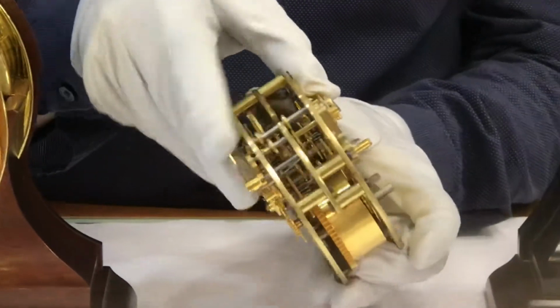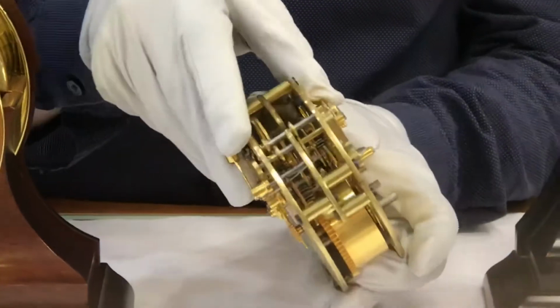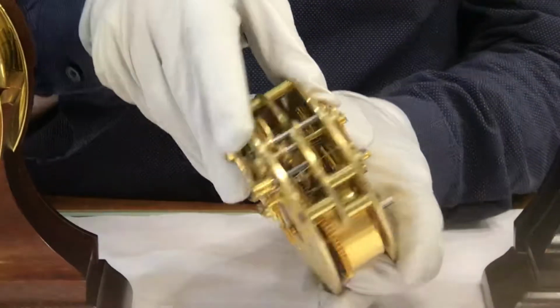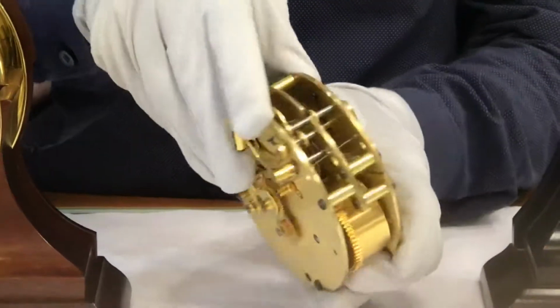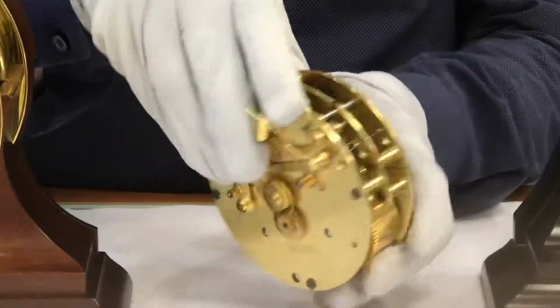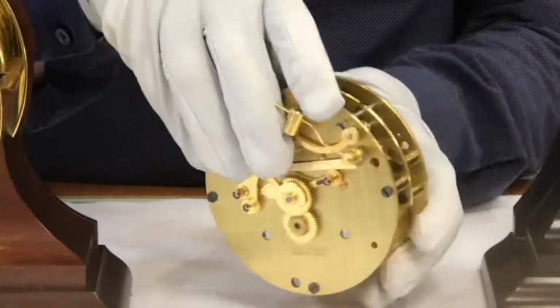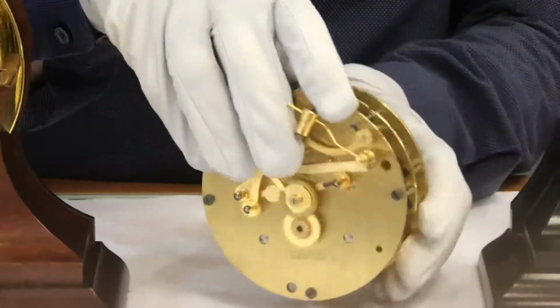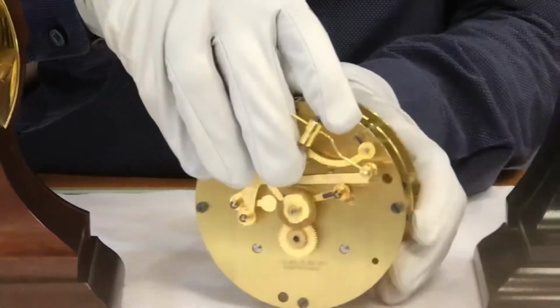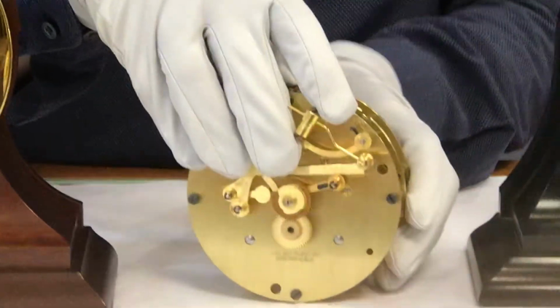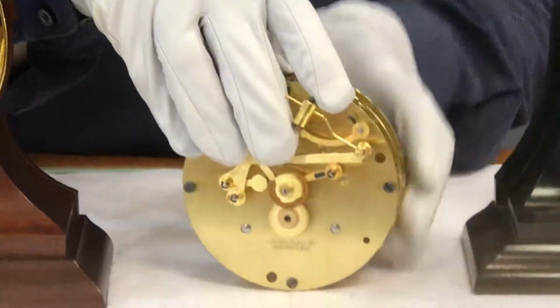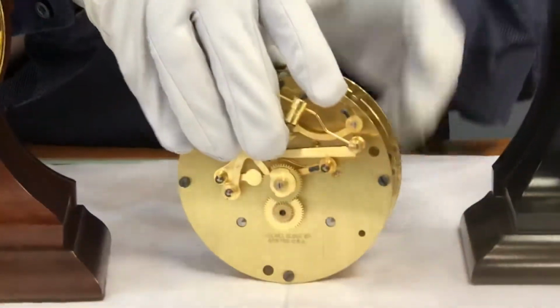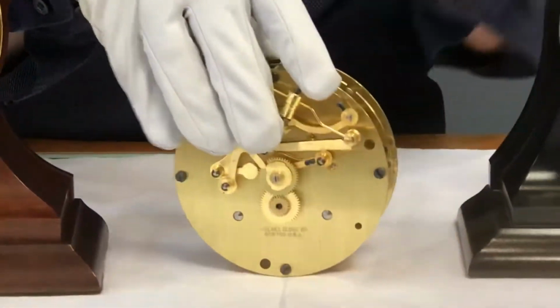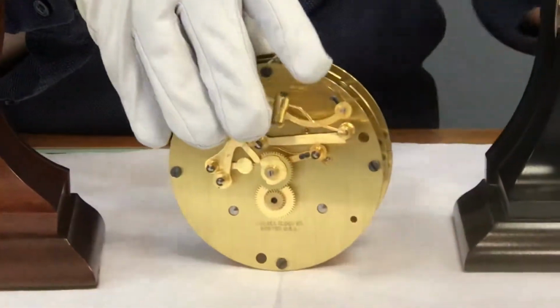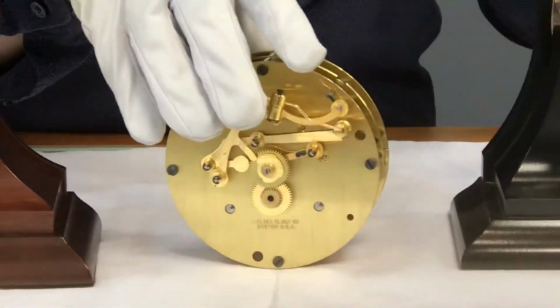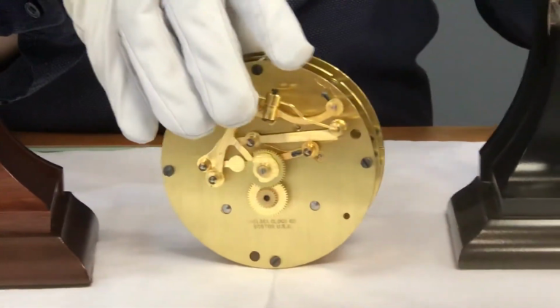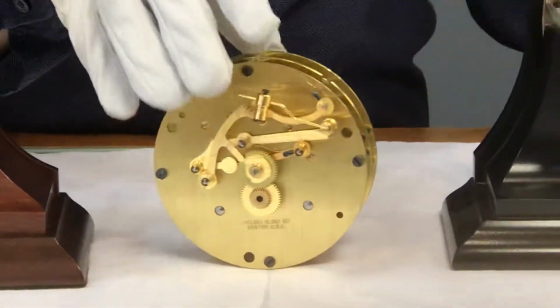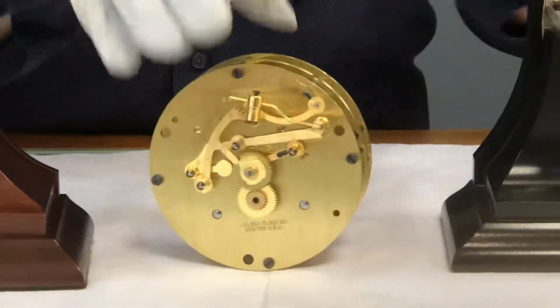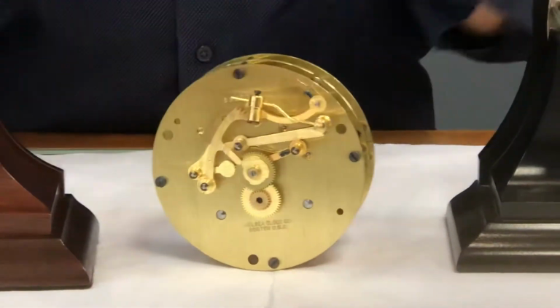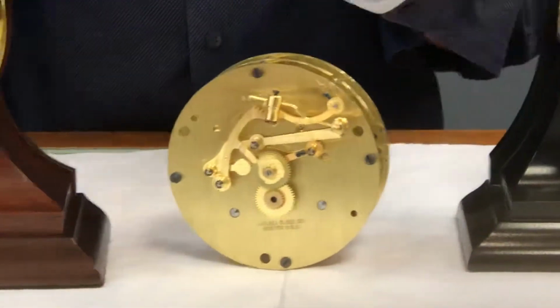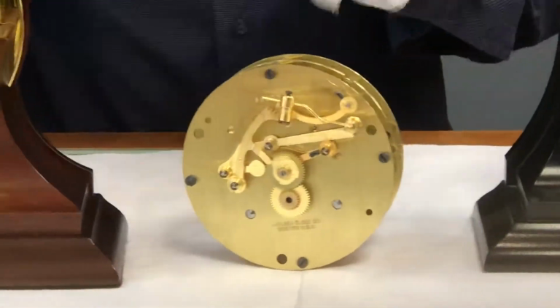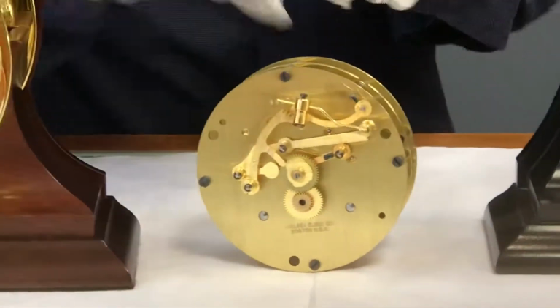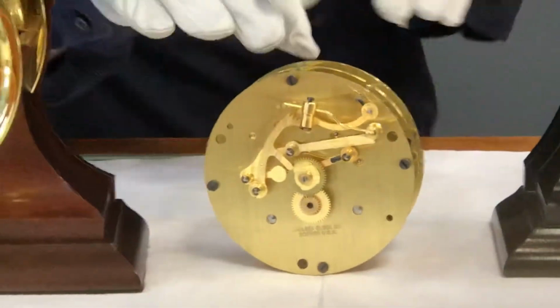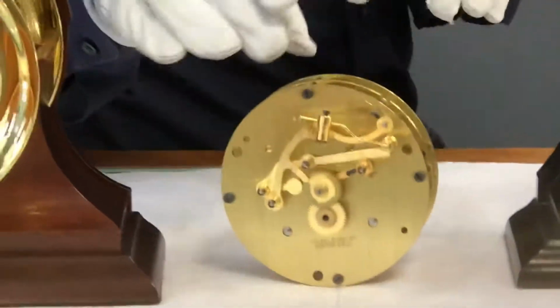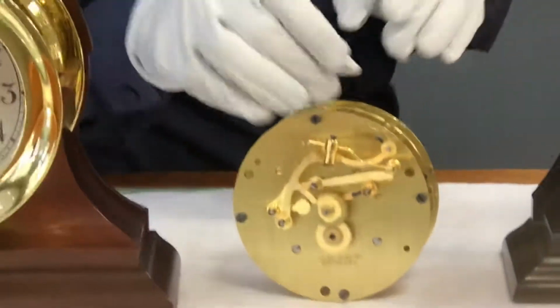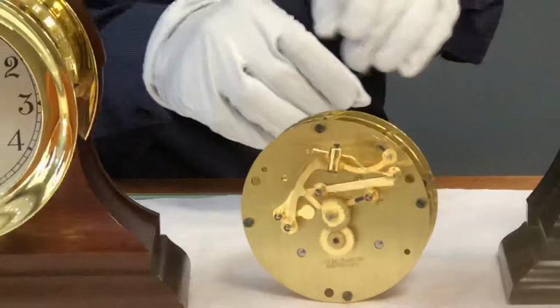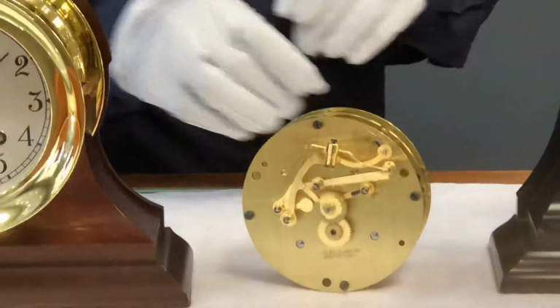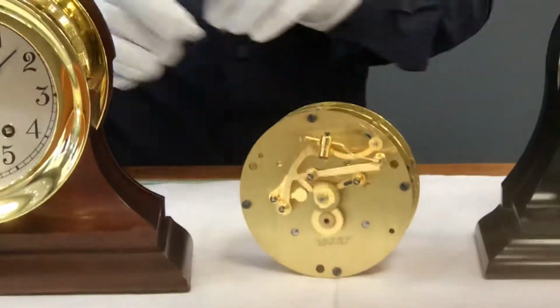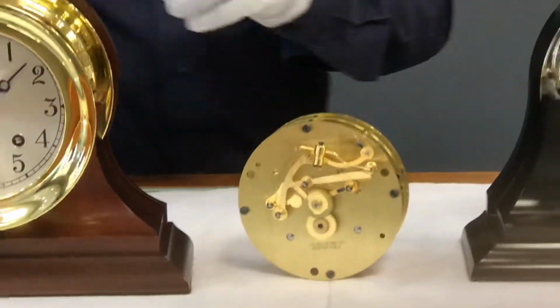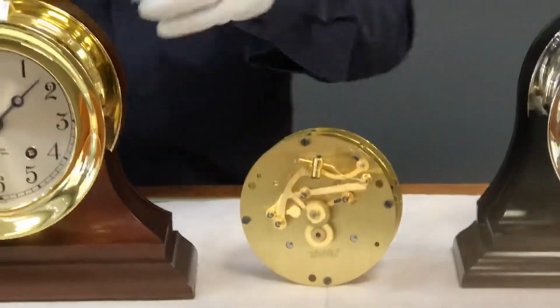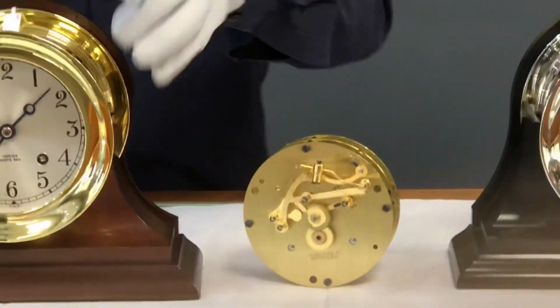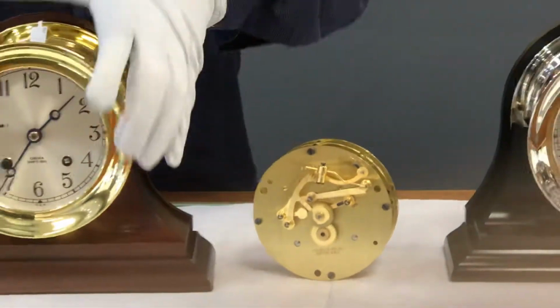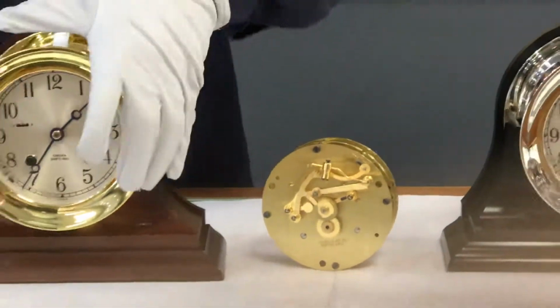It's really a clock for generations. The design of this movement is actually over a hundred years old — that's the way they've been making it.